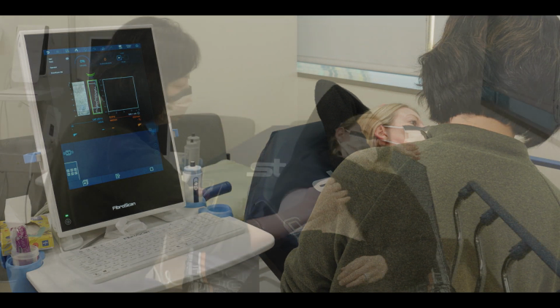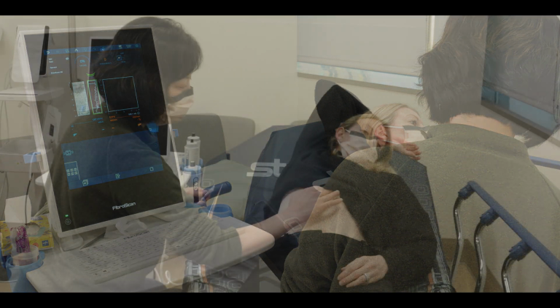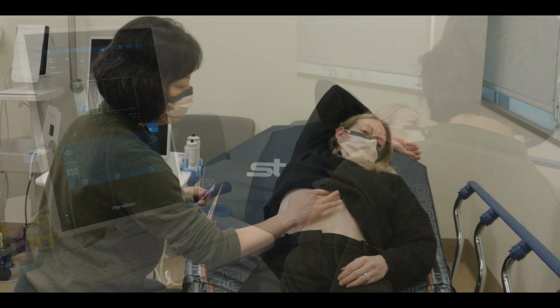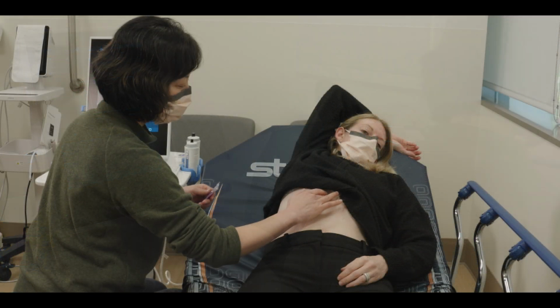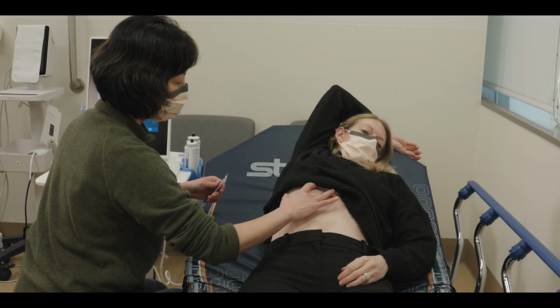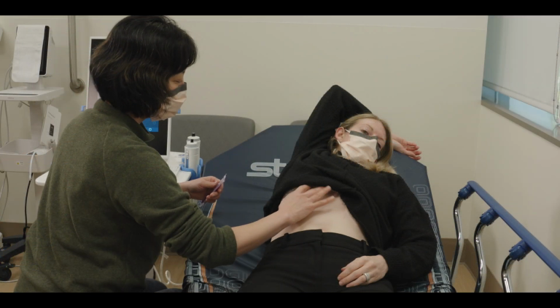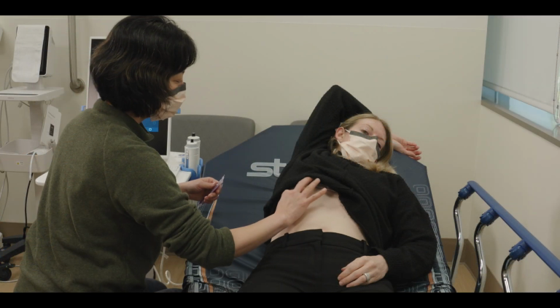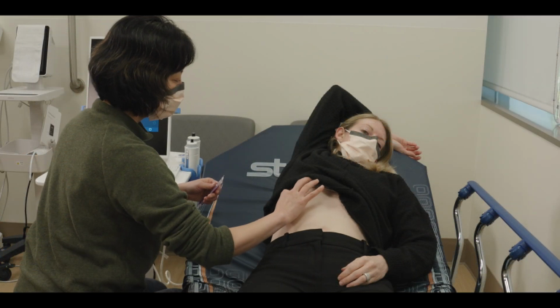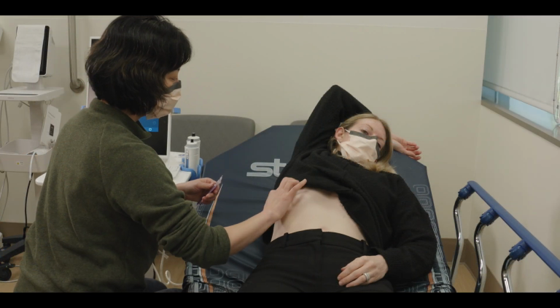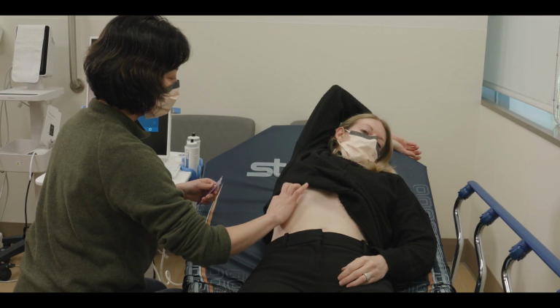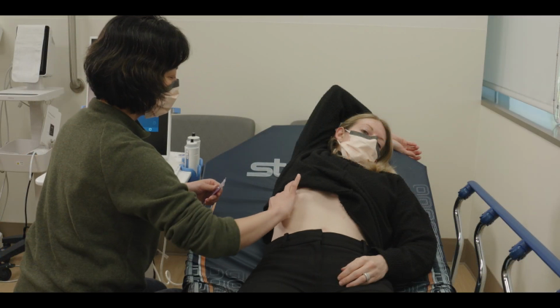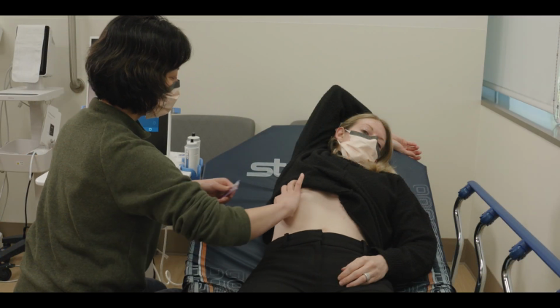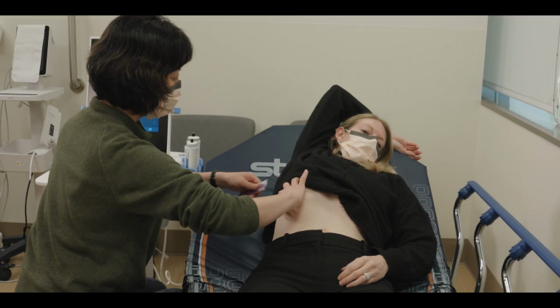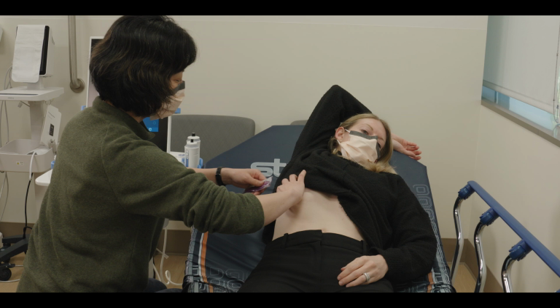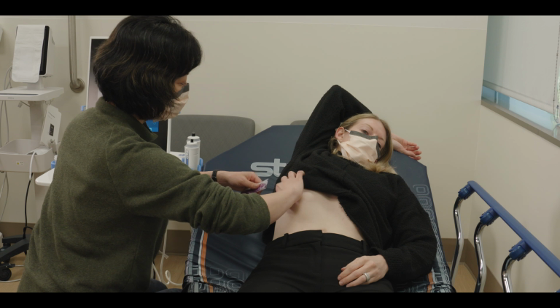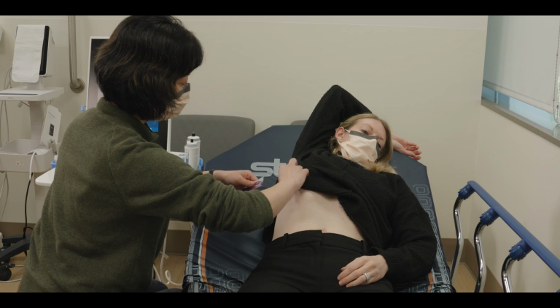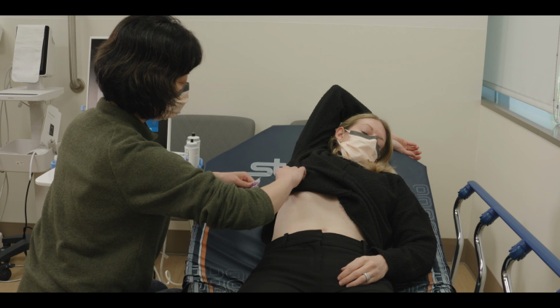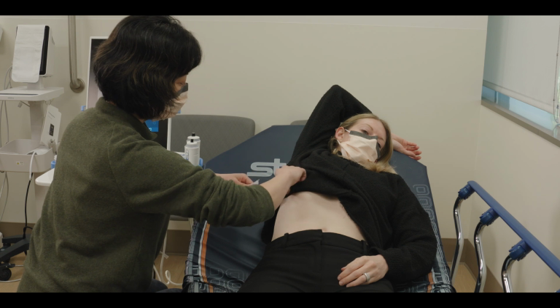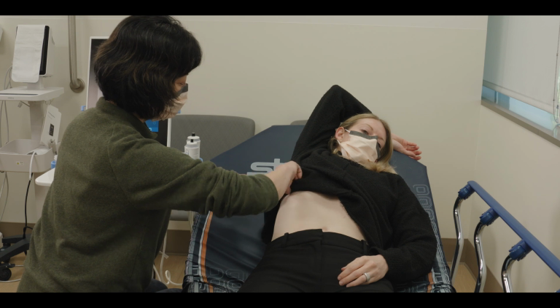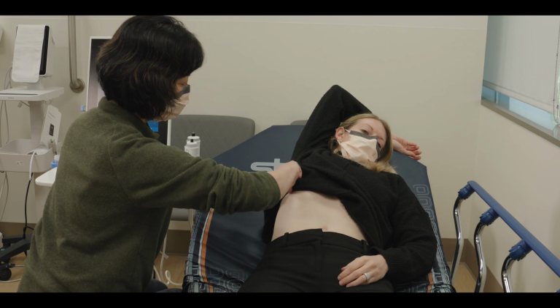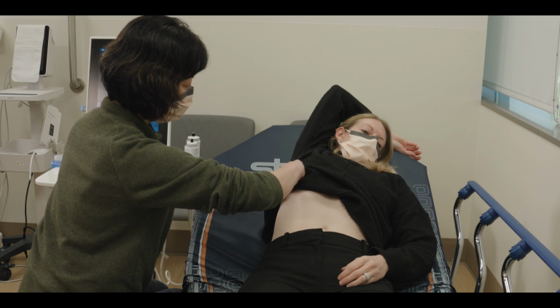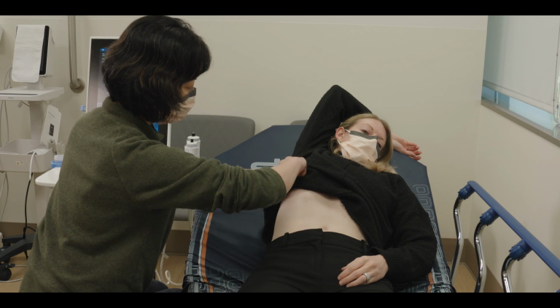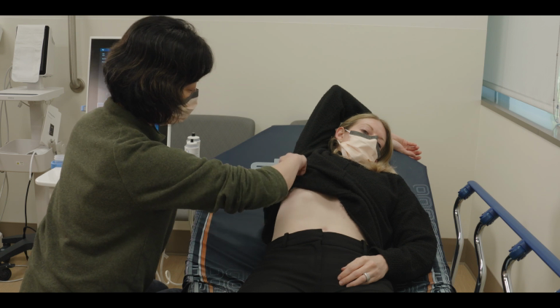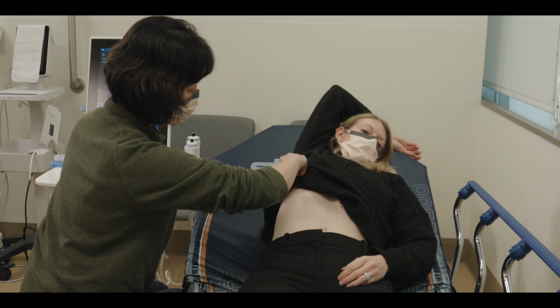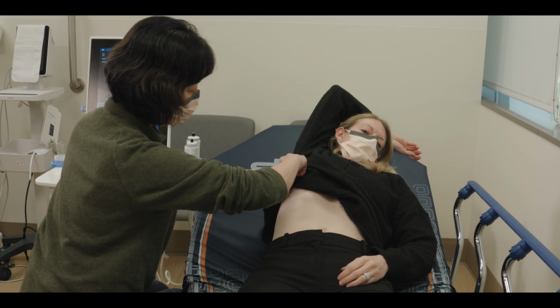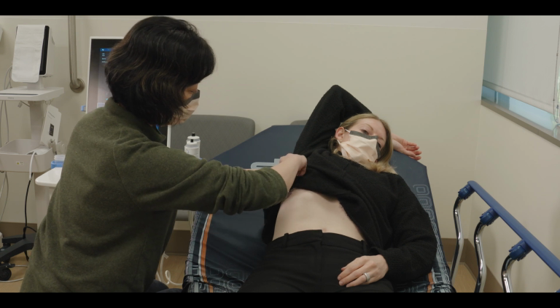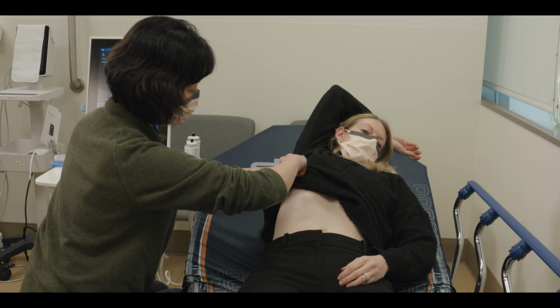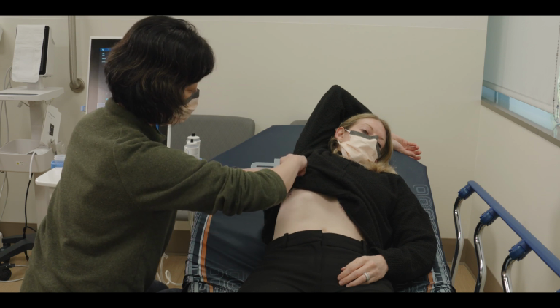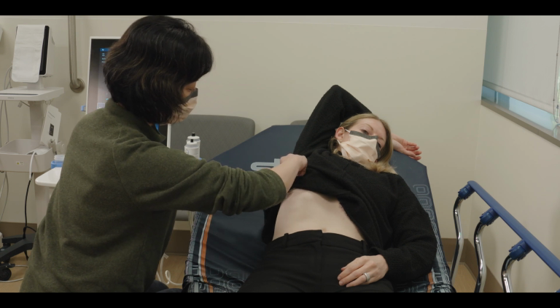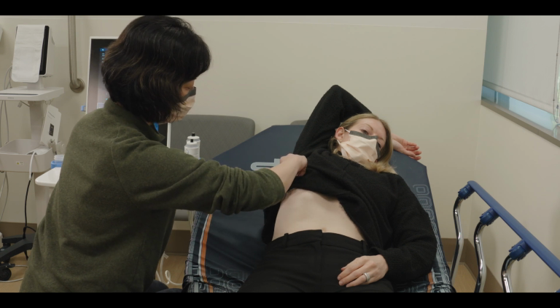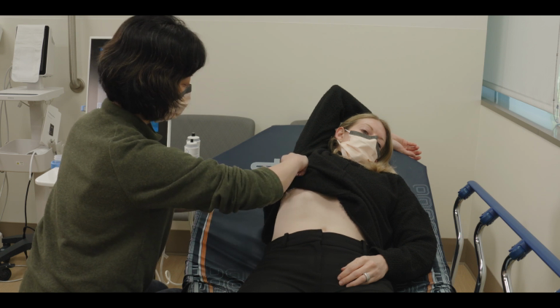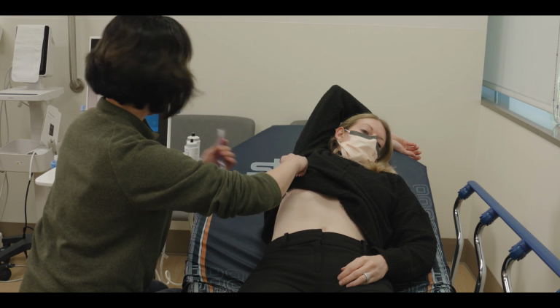The patient is instructed to lie down on their back in a comfortable position, raise their right arm above their head, and relax during the procedure.